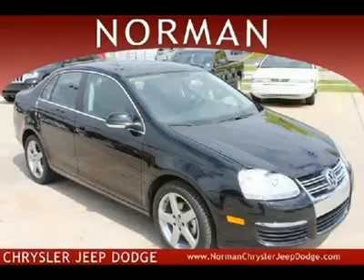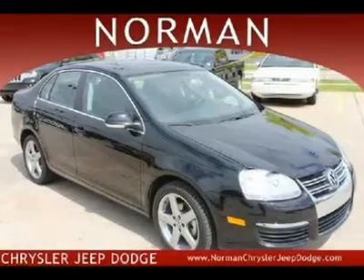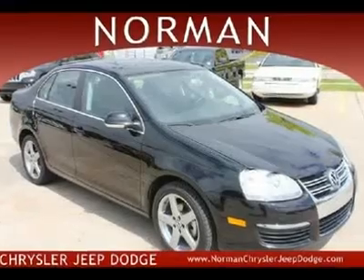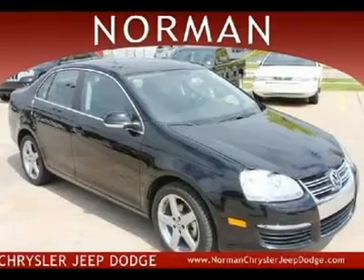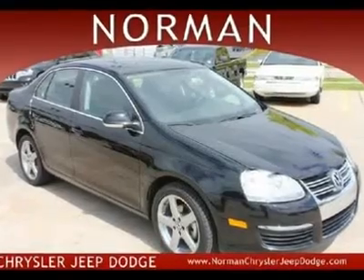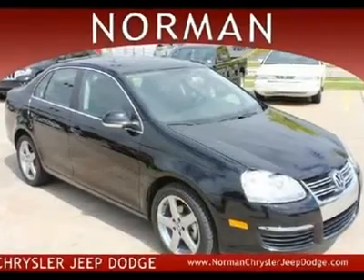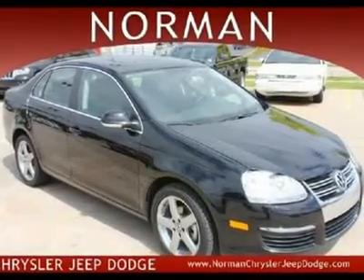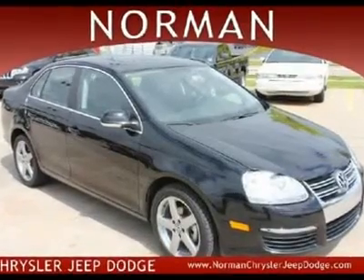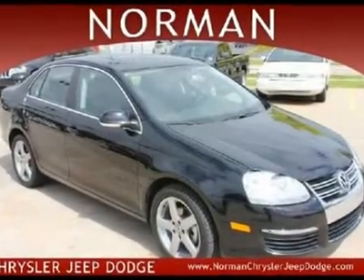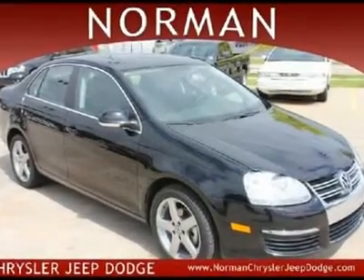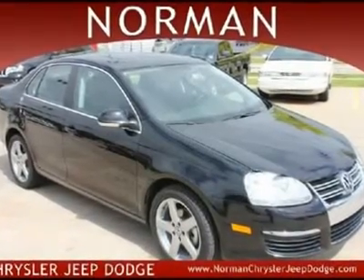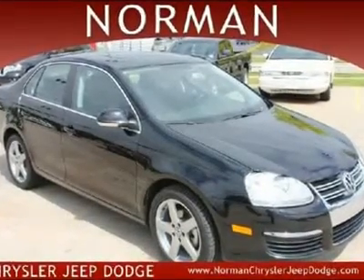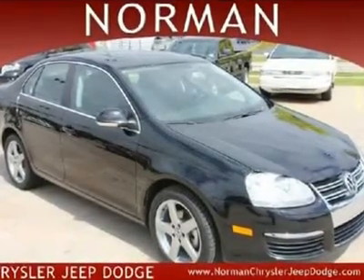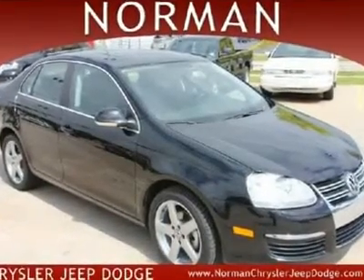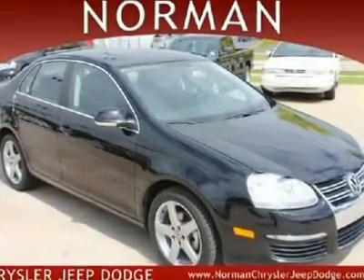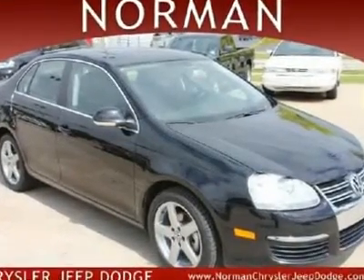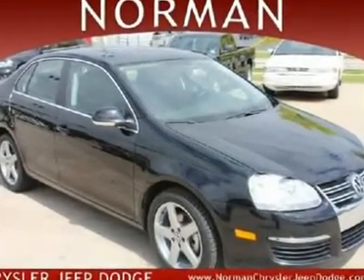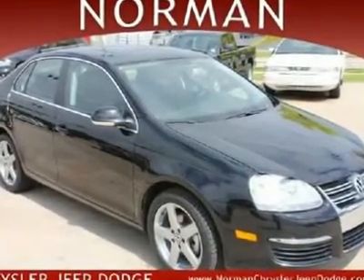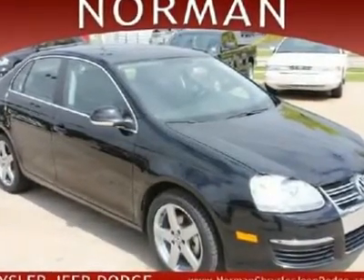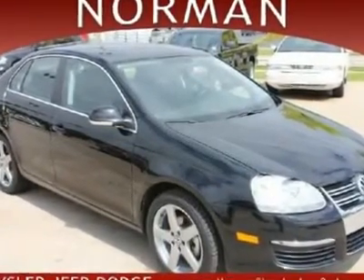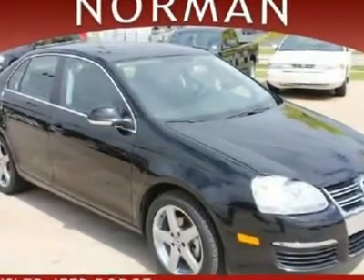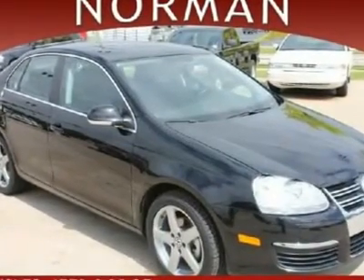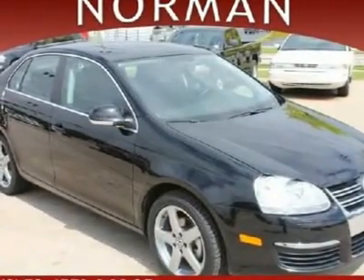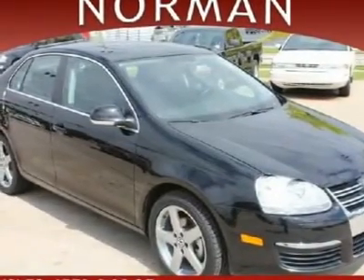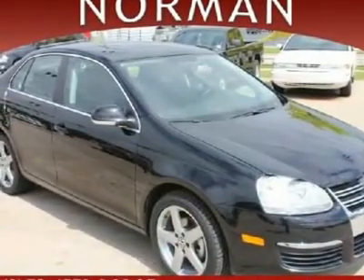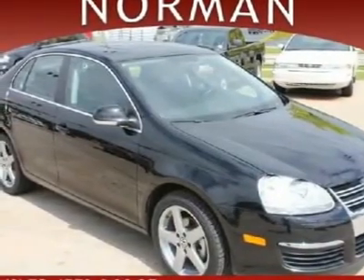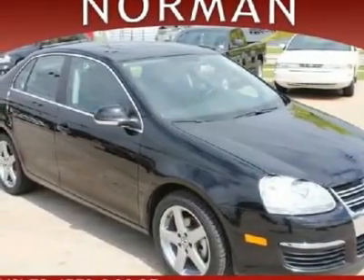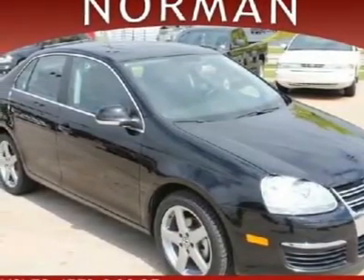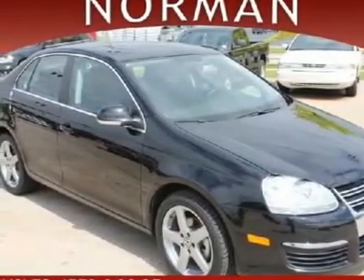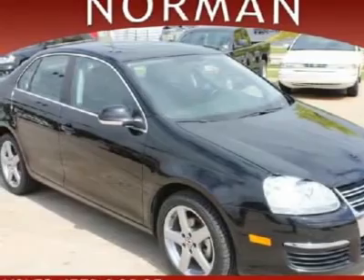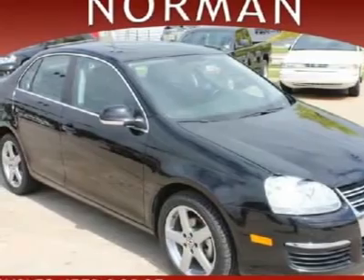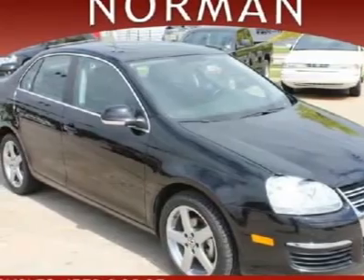Around town, performance remains peppy. Nothing about this car is cheap except for the price.